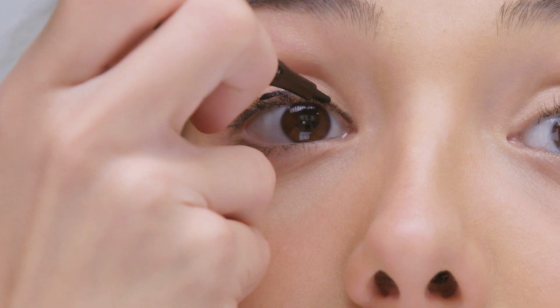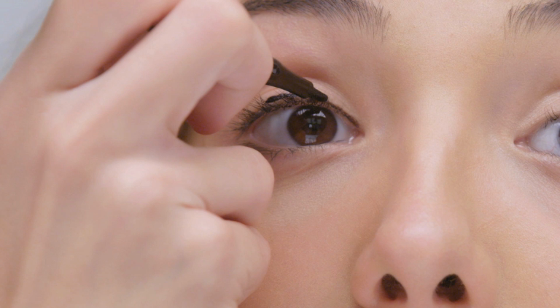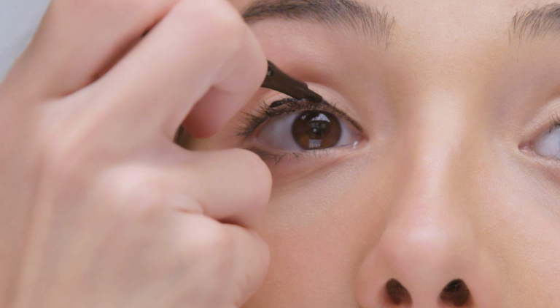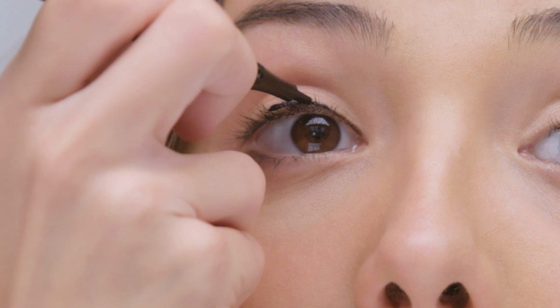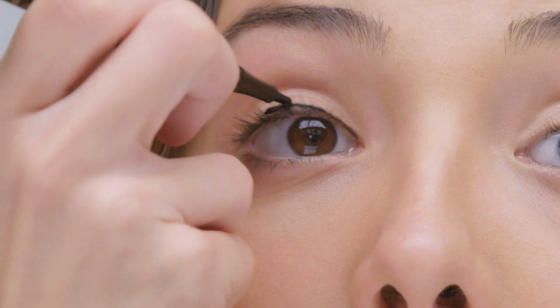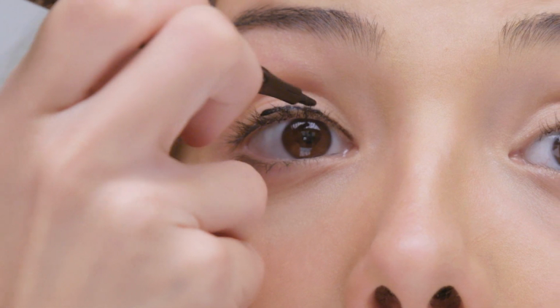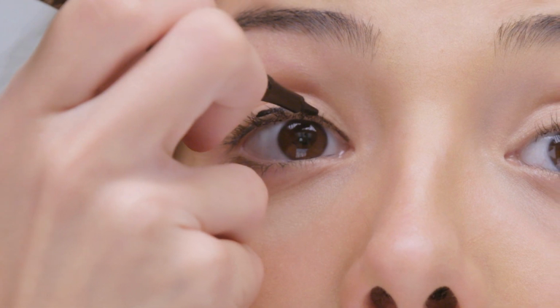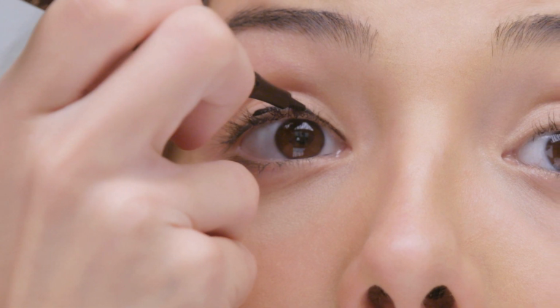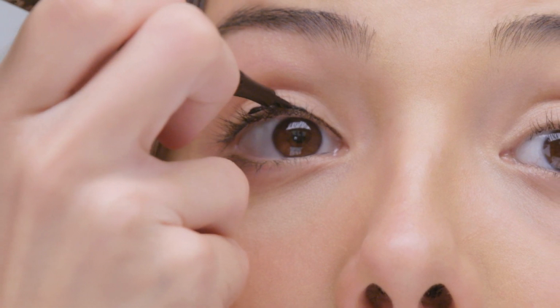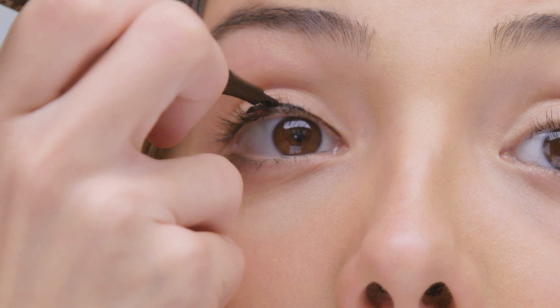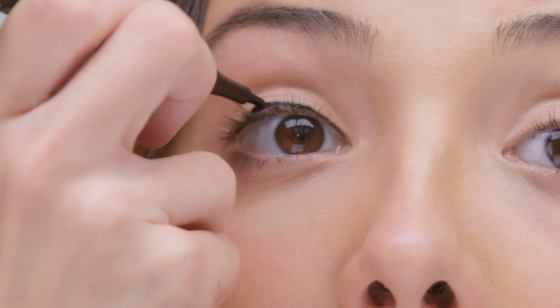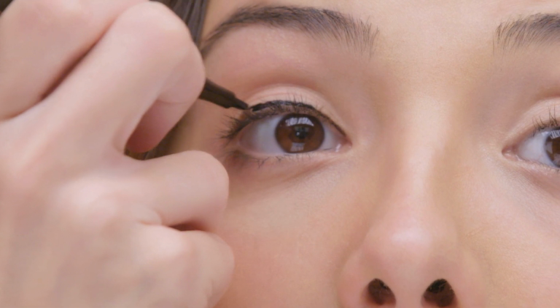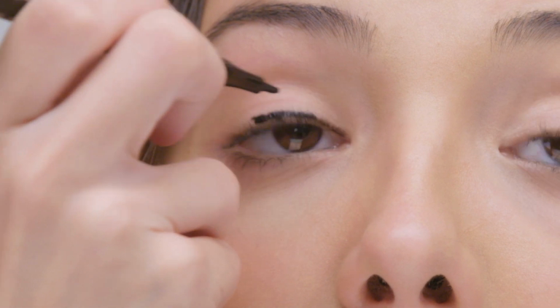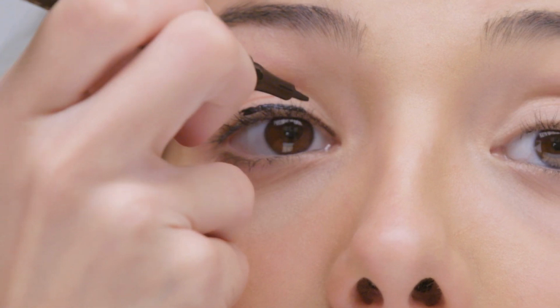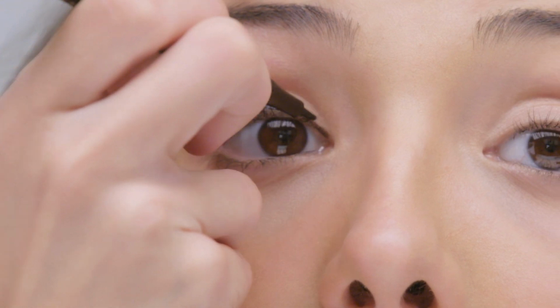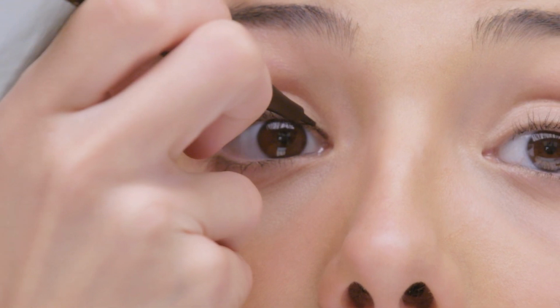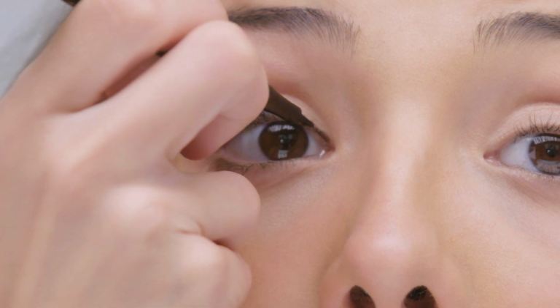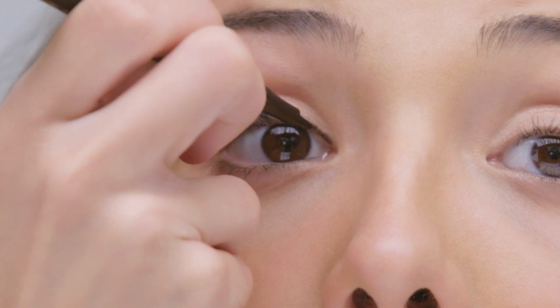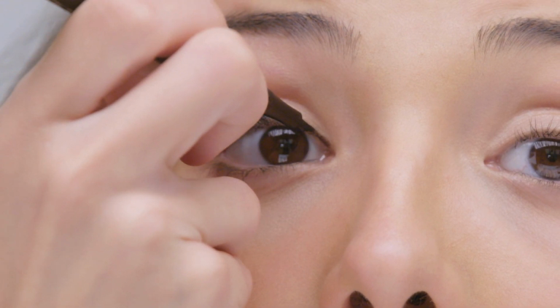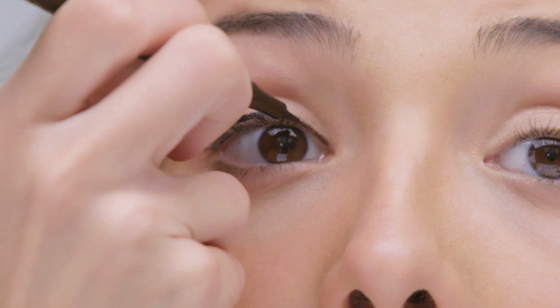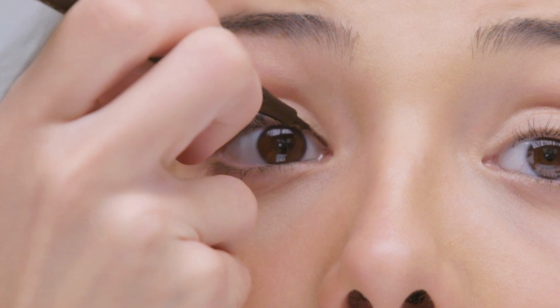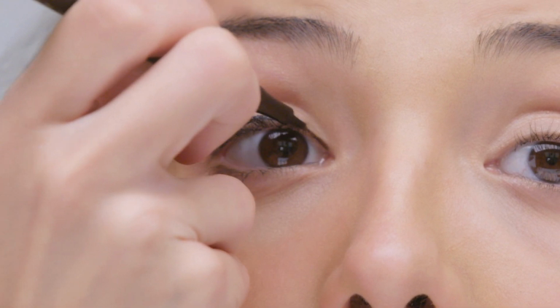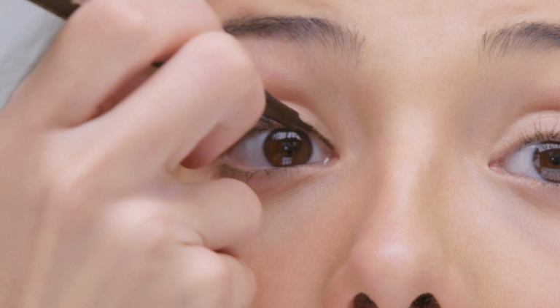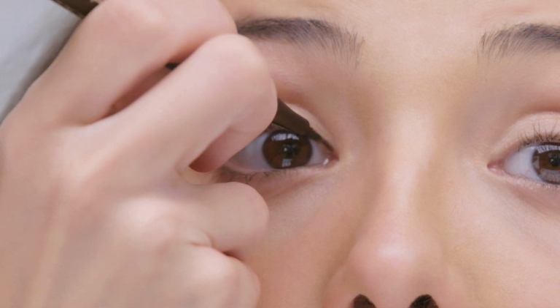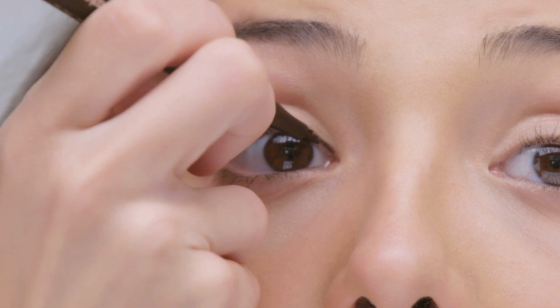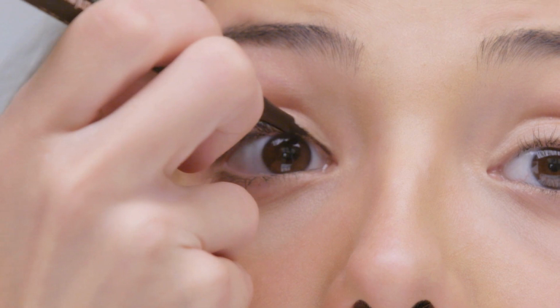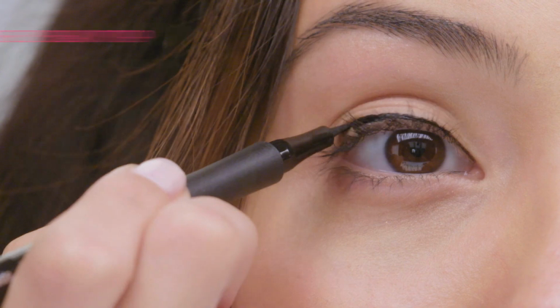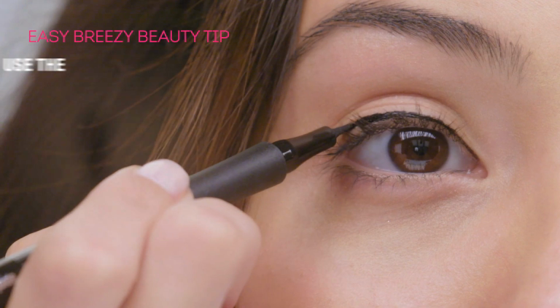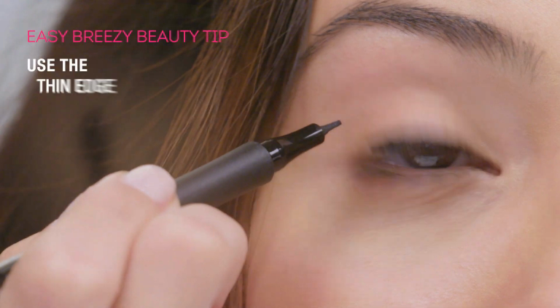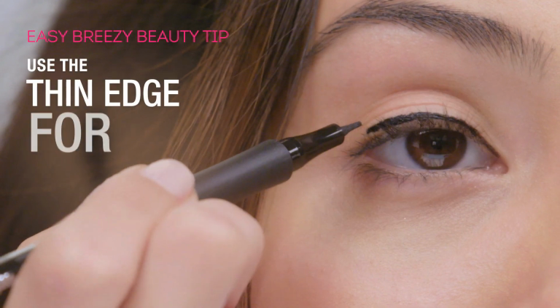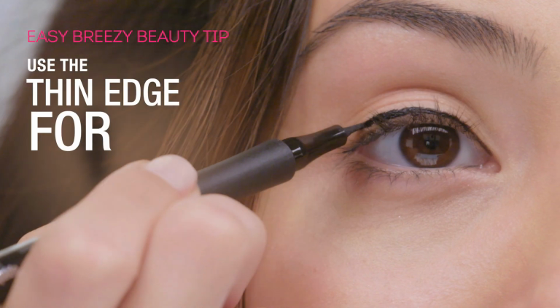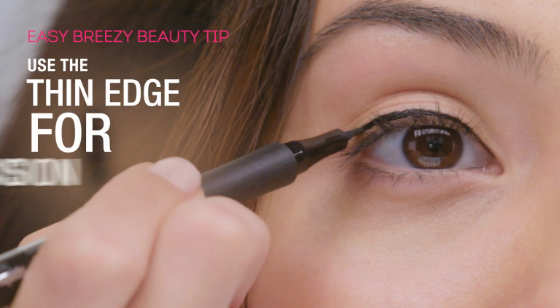I love Club-A-Girl Intensify Me liner because it has this paddle tip. It writes like a pen or a marker but it paints just like liquid.